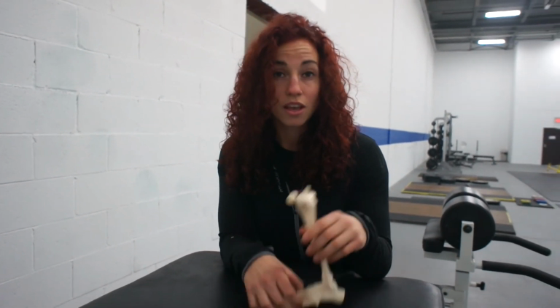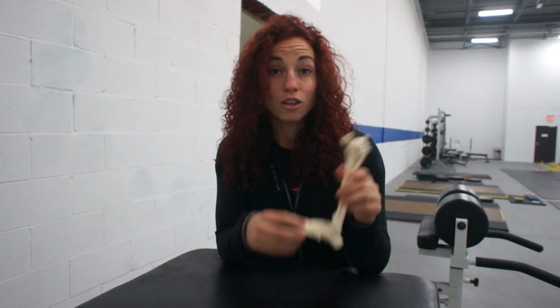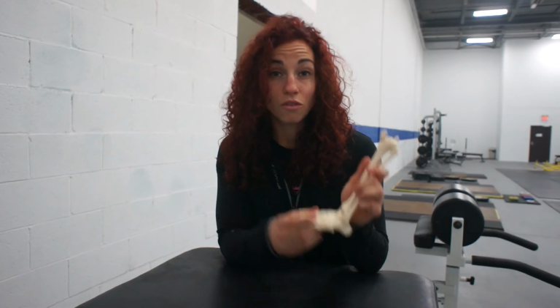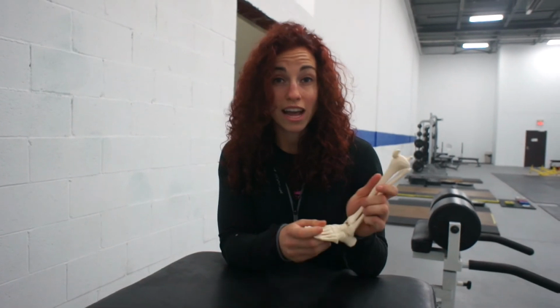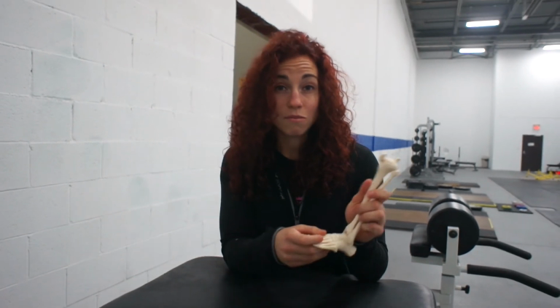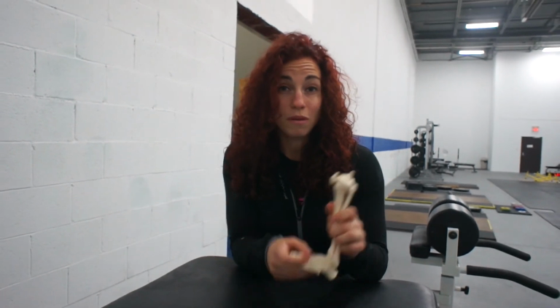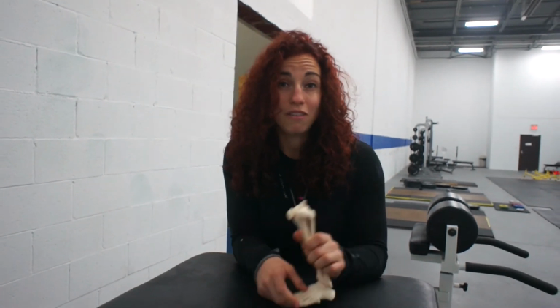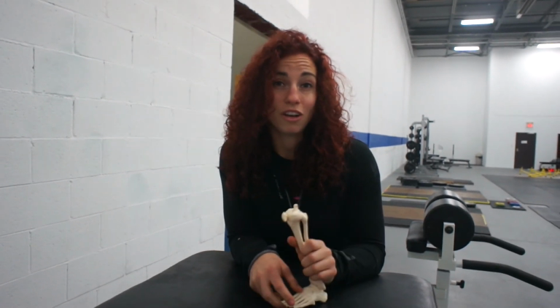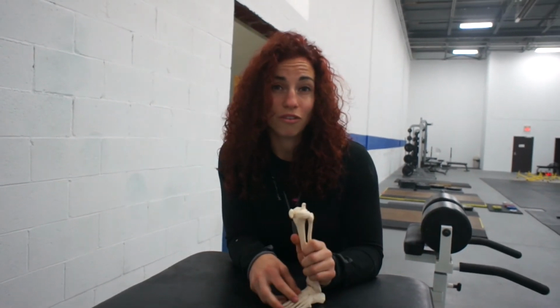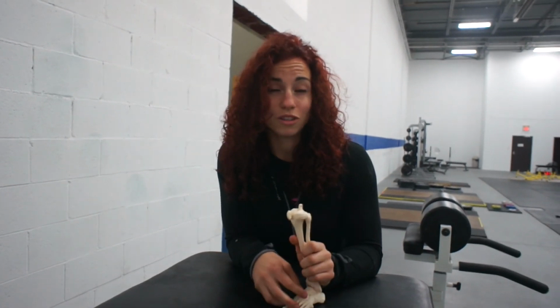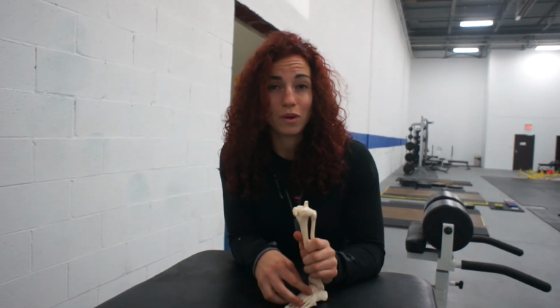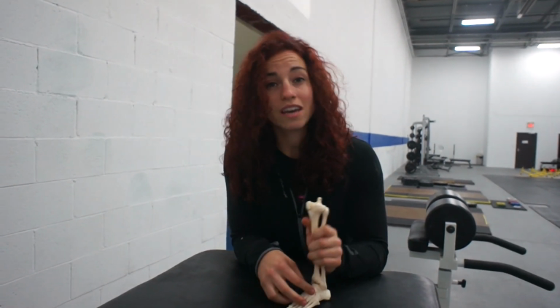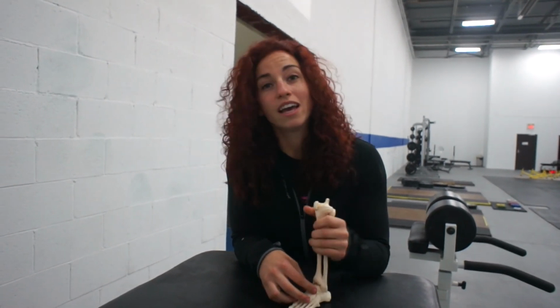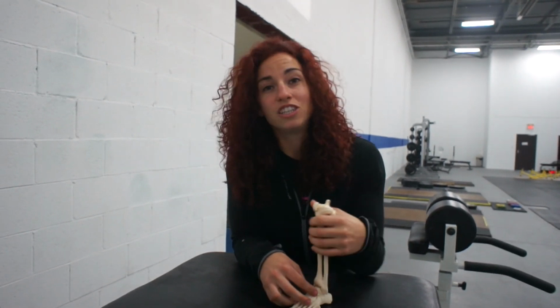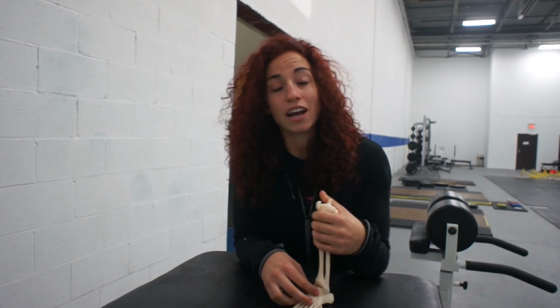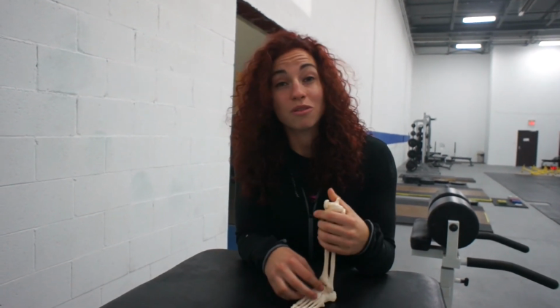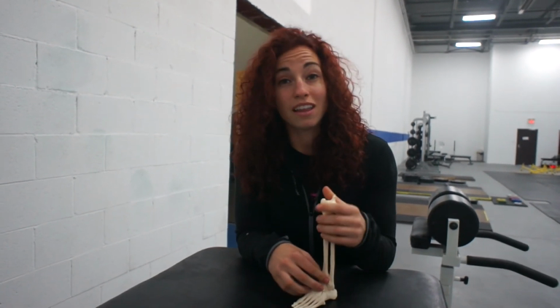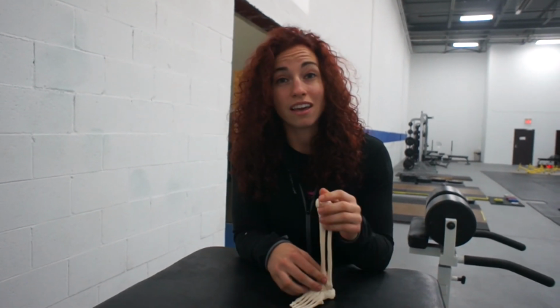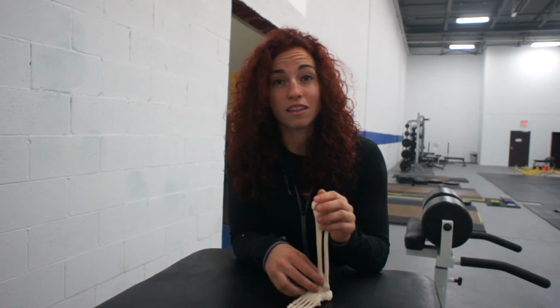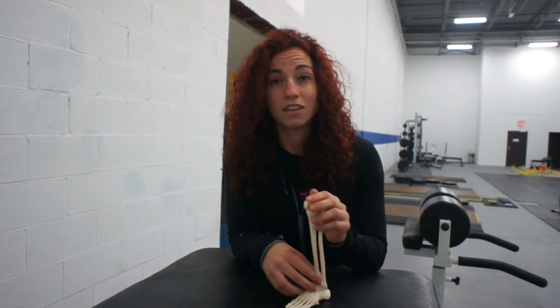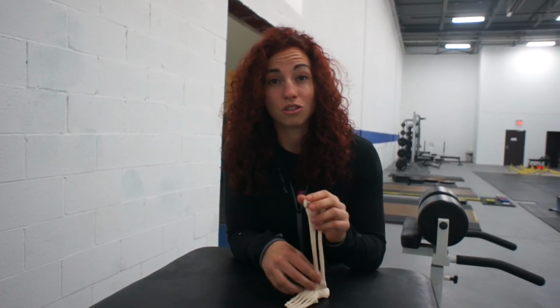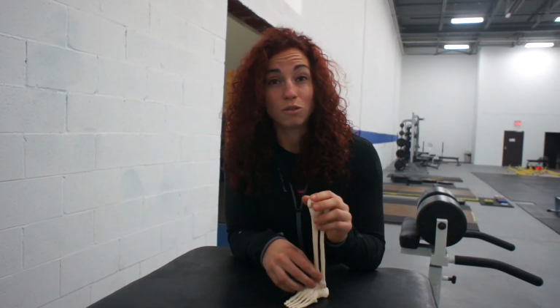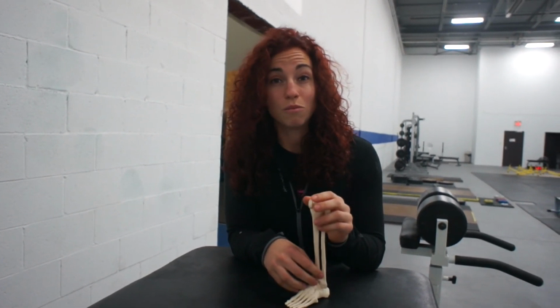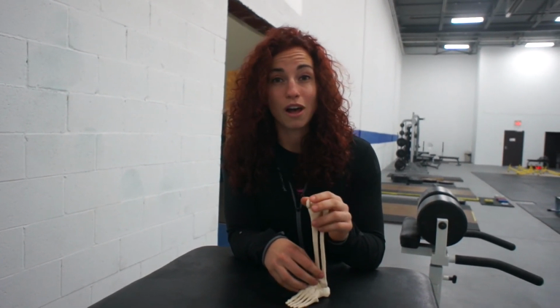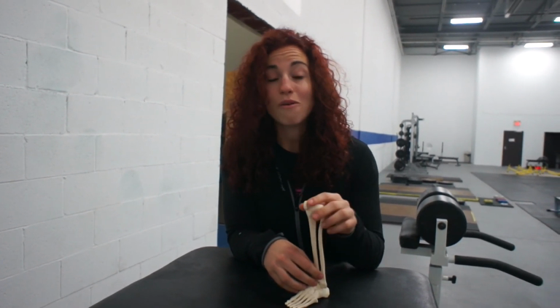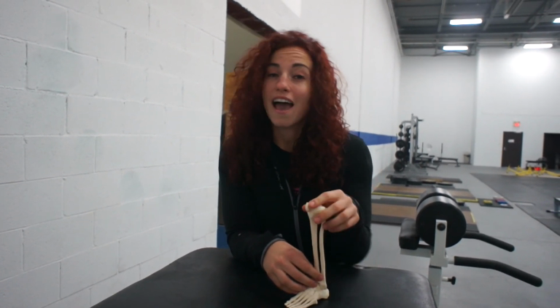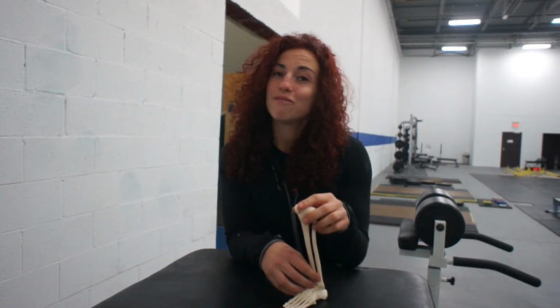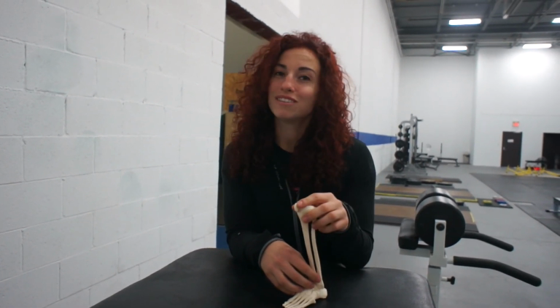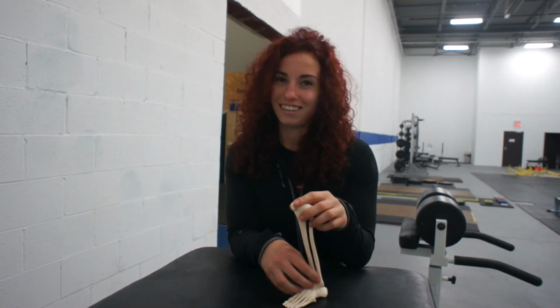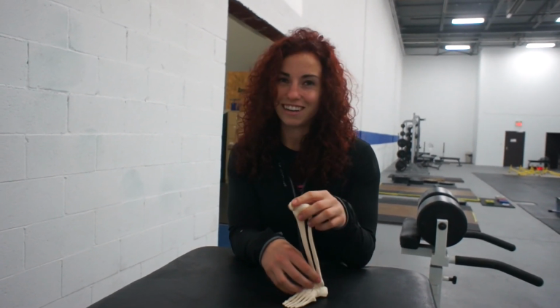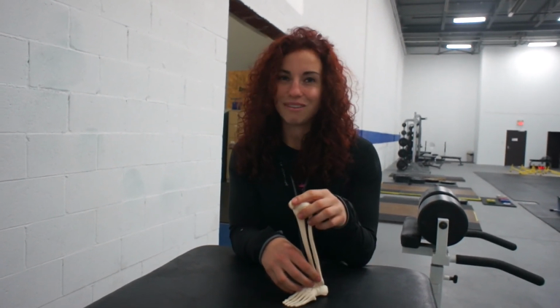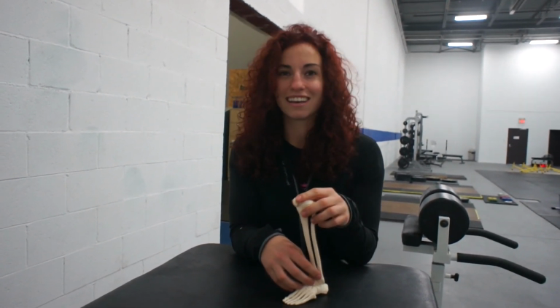So that's the mobility video for this week. Check out the link in the description below and we'll see you next week.